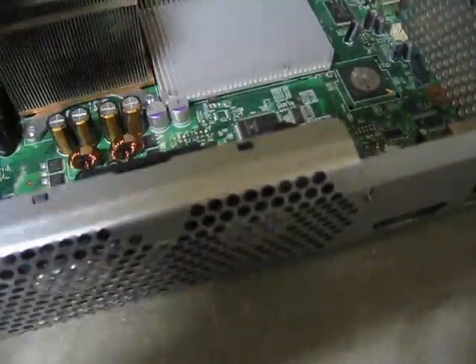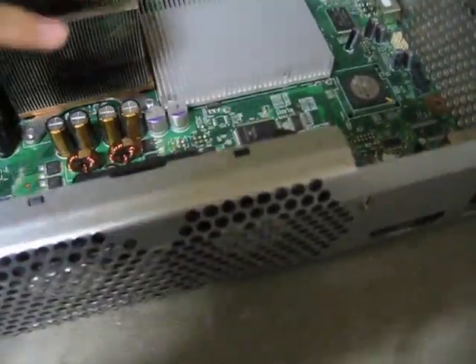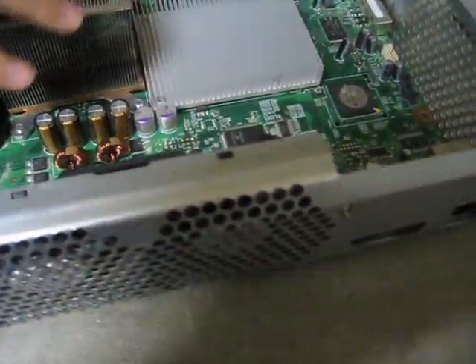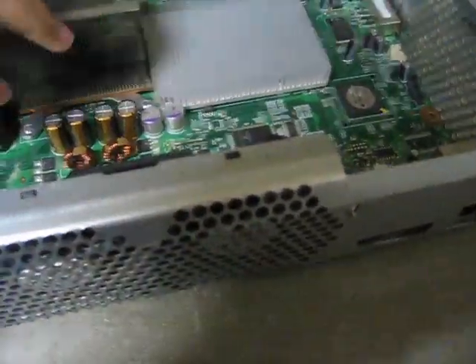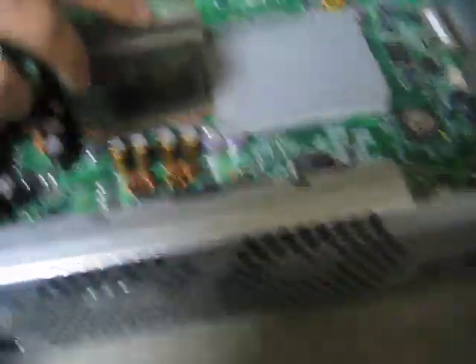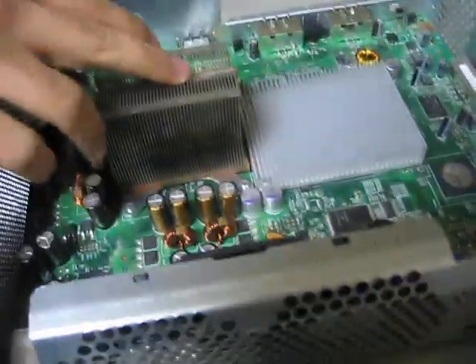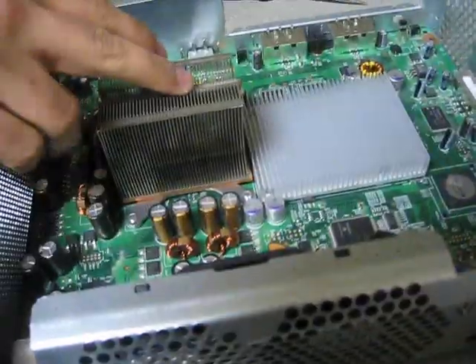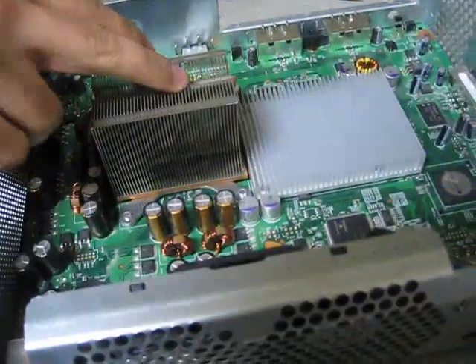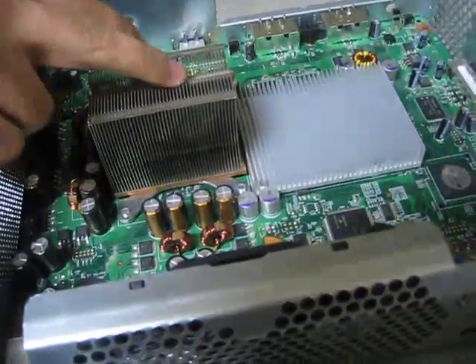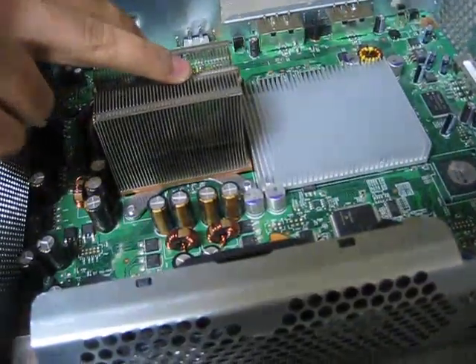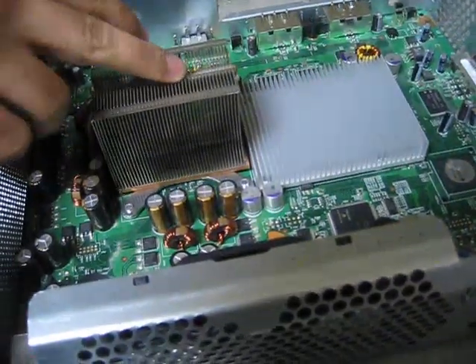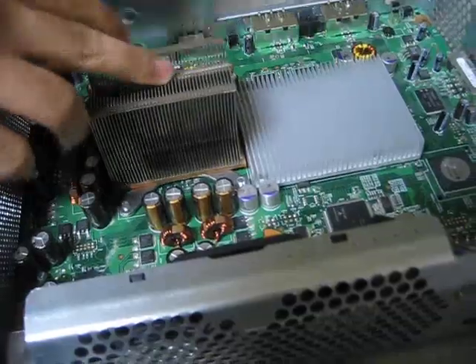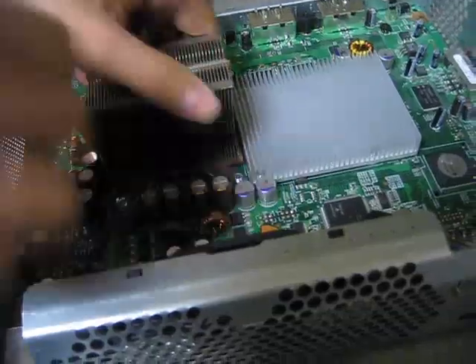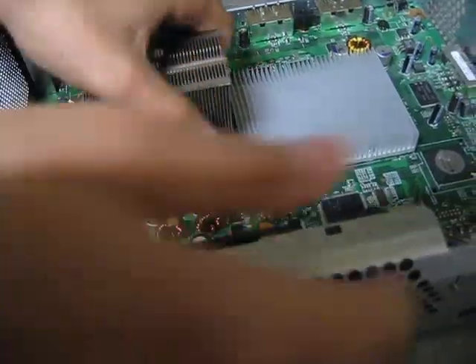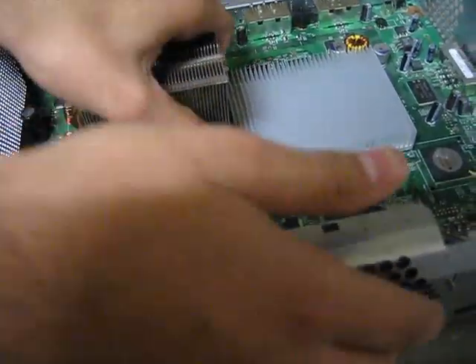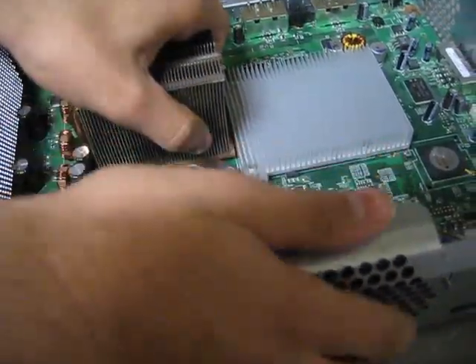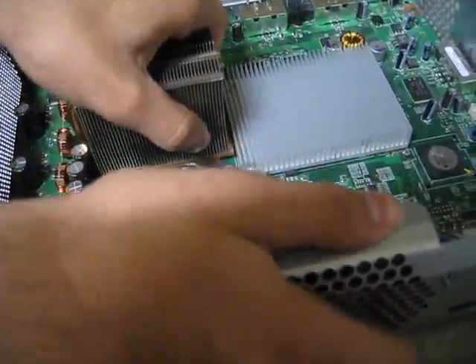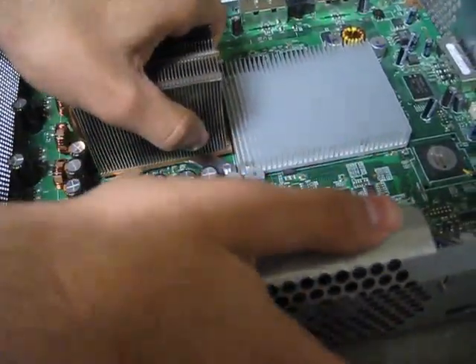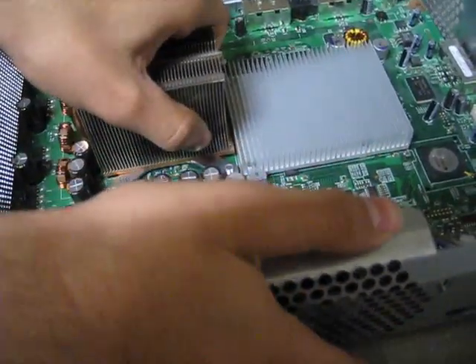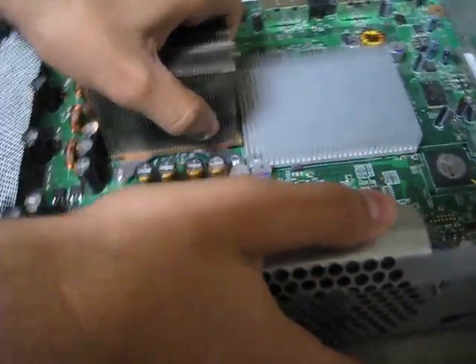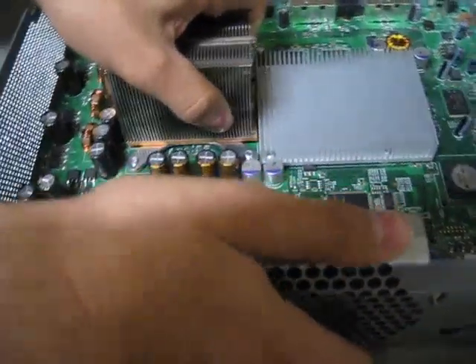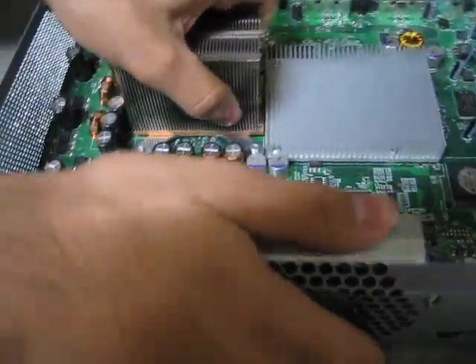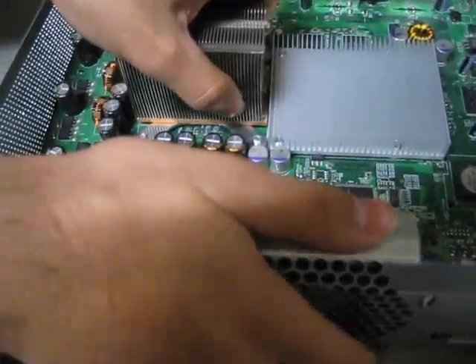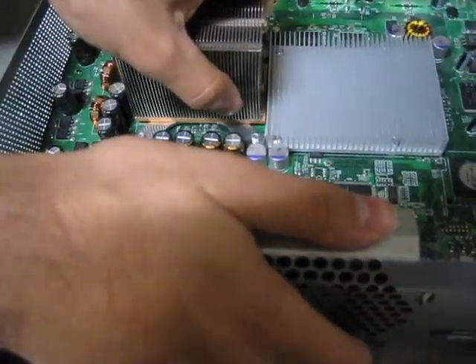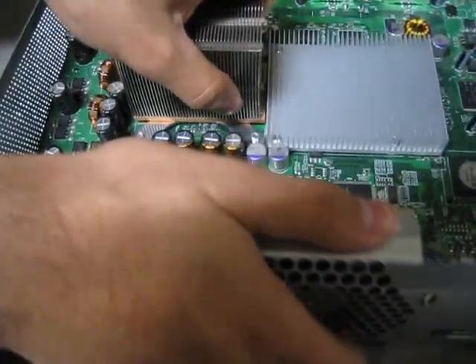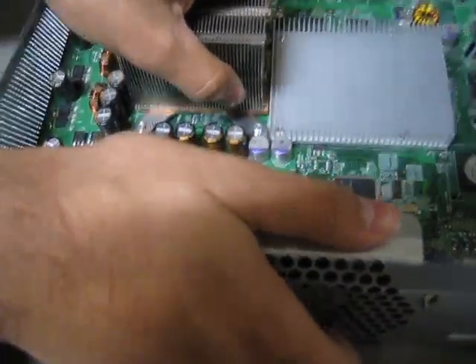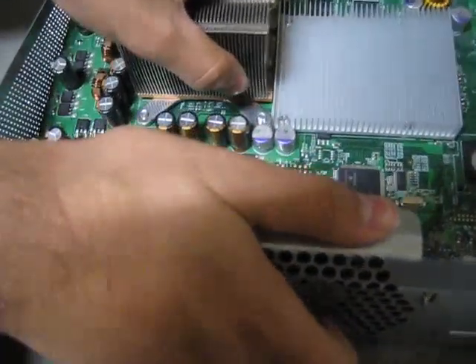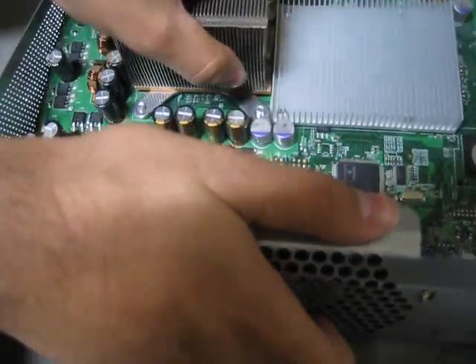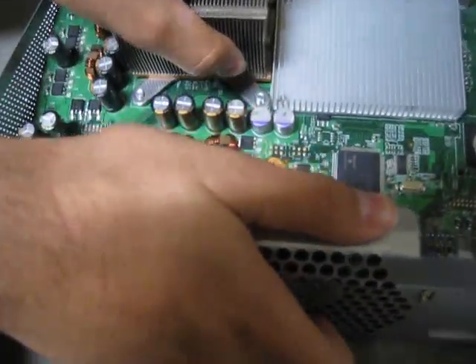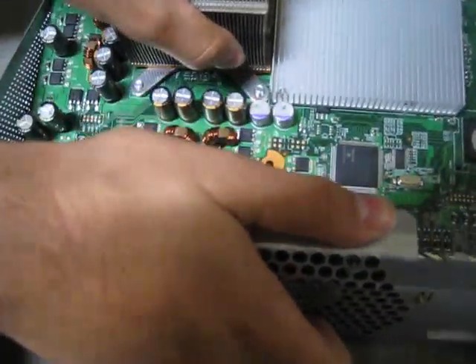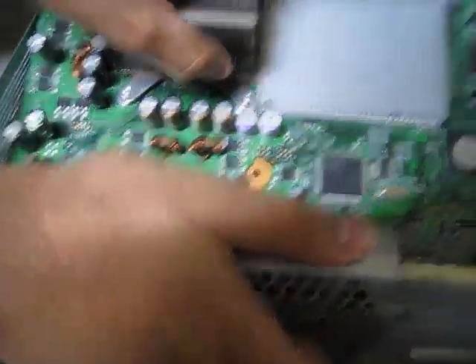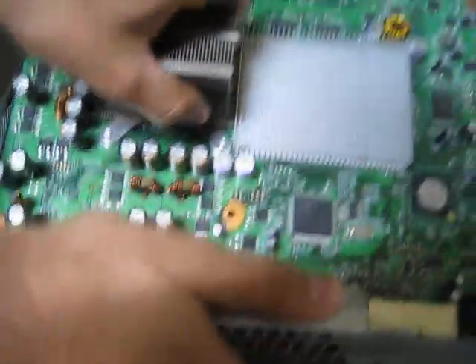Grab your motherboard by the heat sink — it's not going to break, trust me — and just take it out.